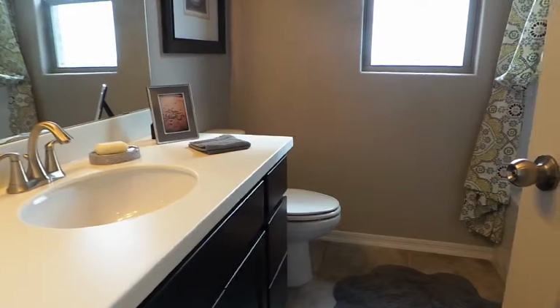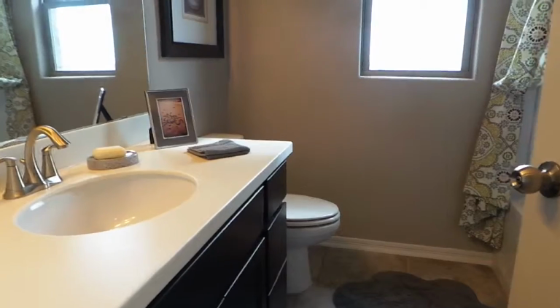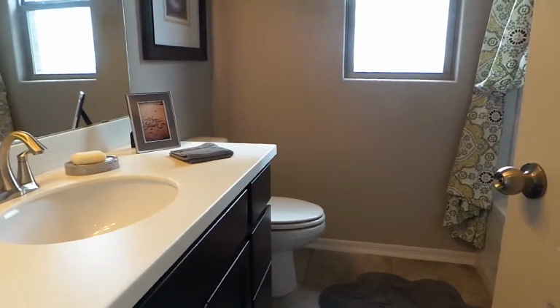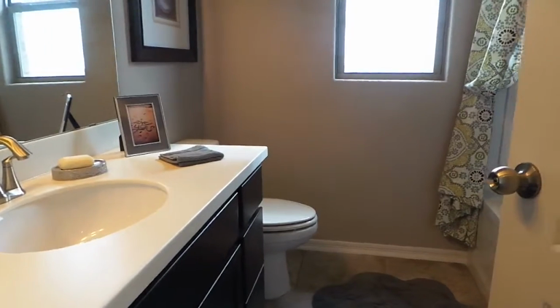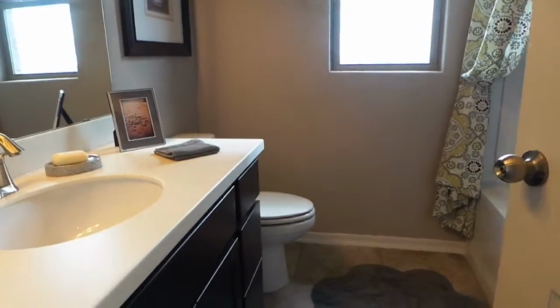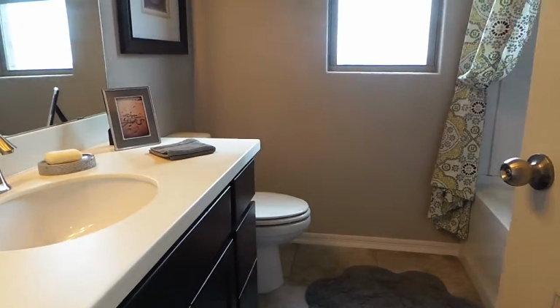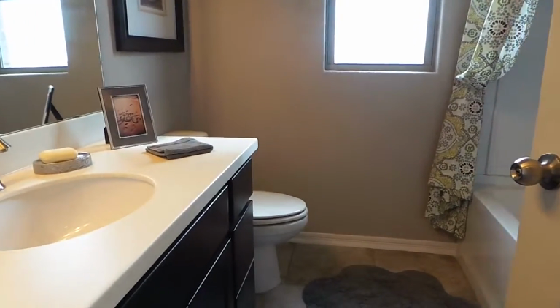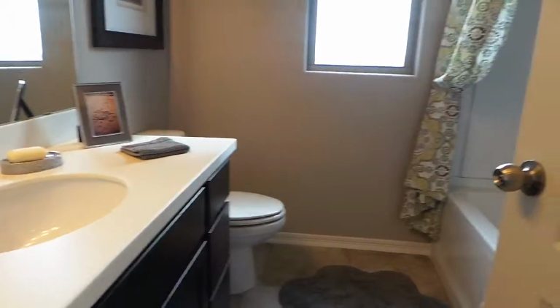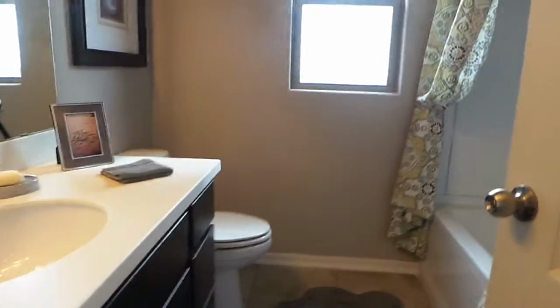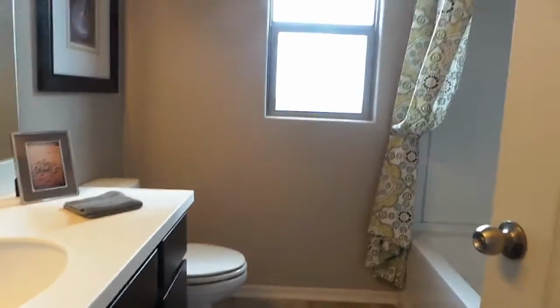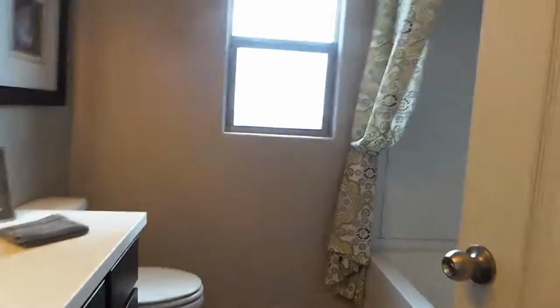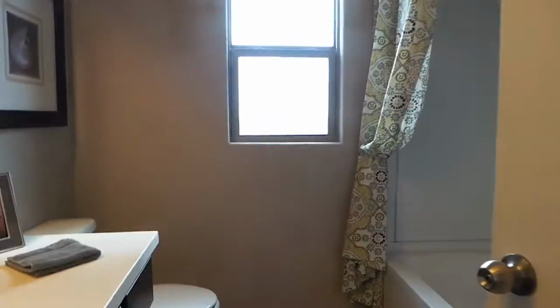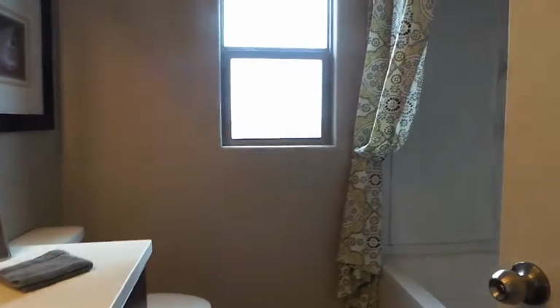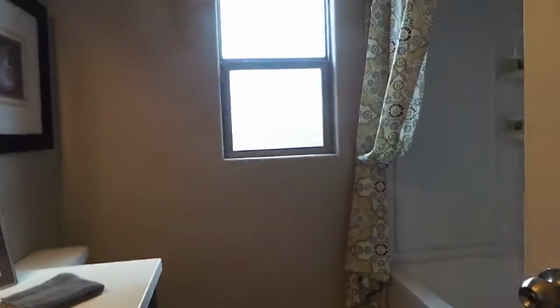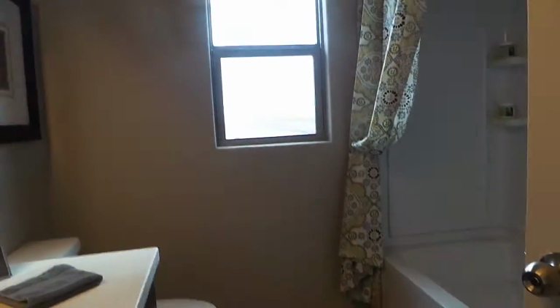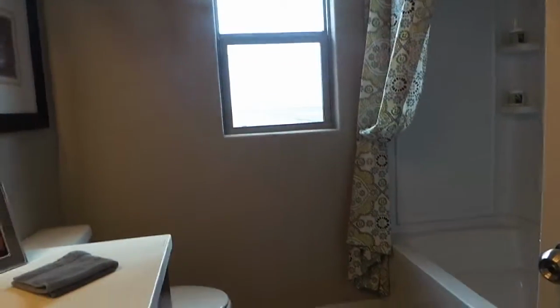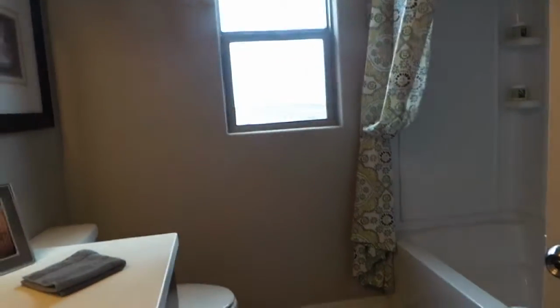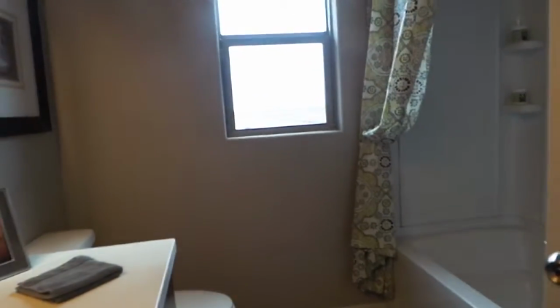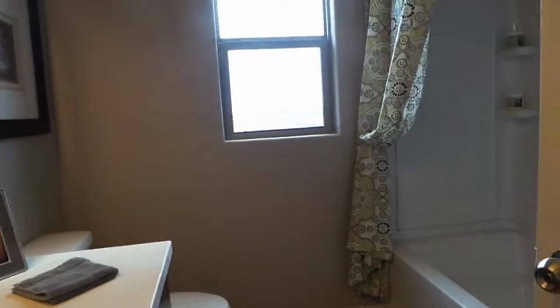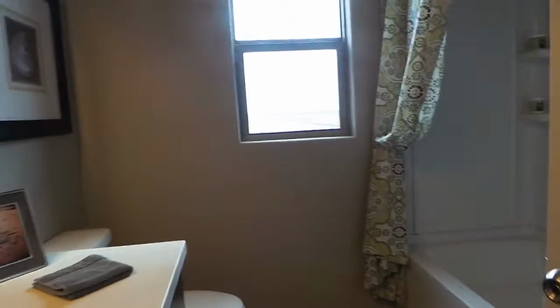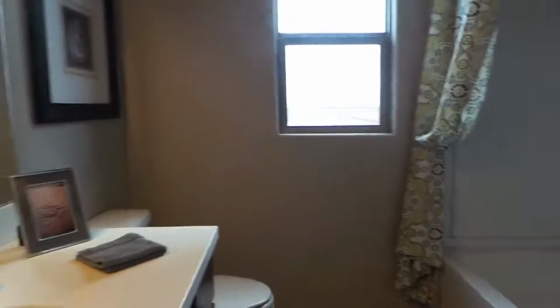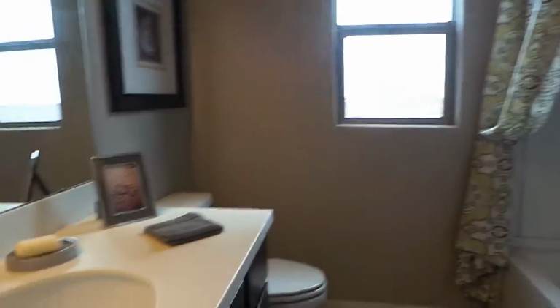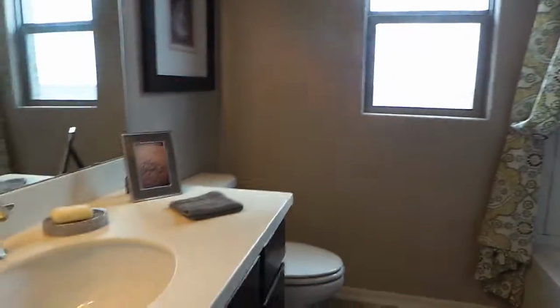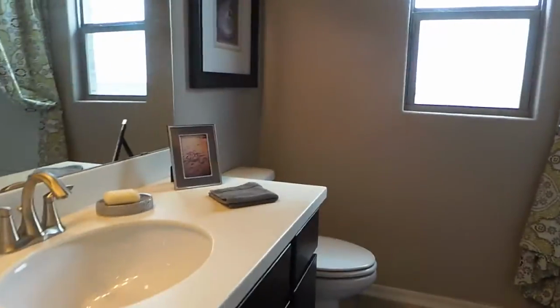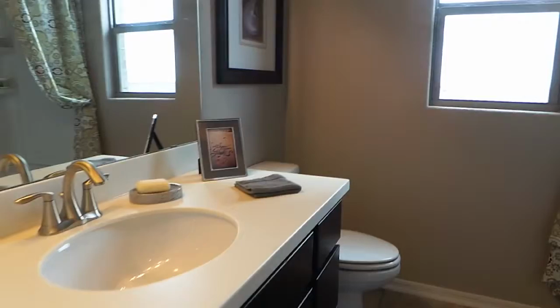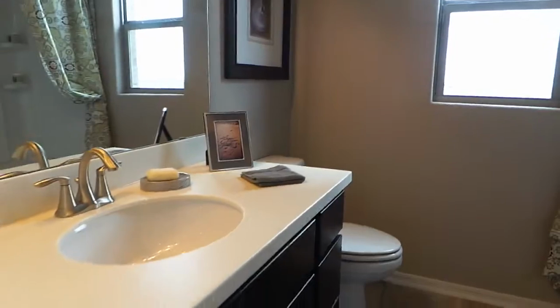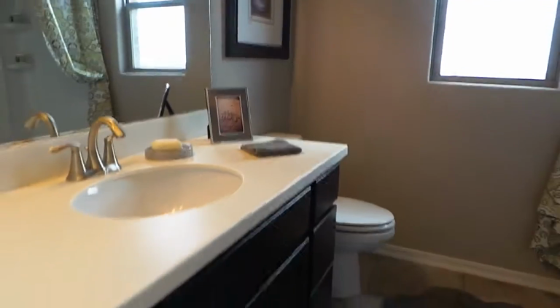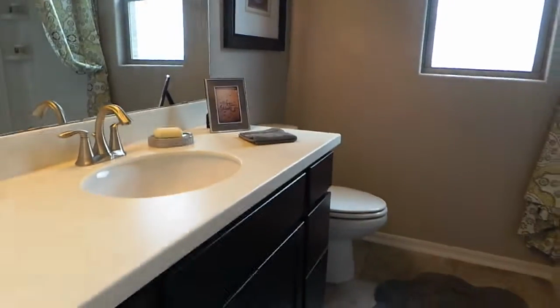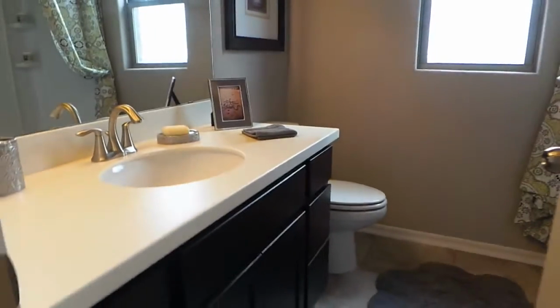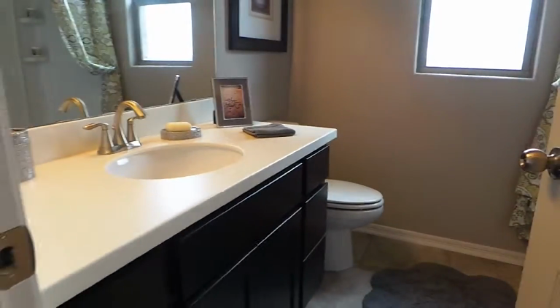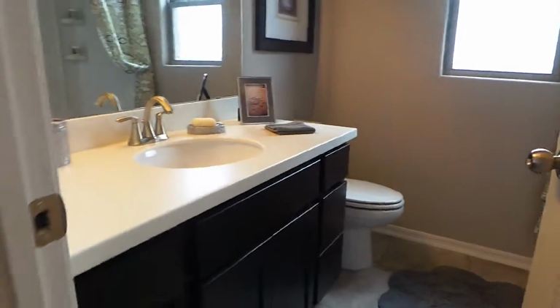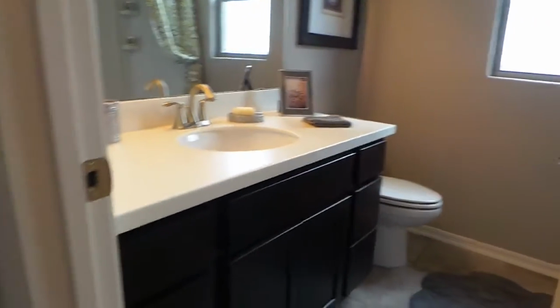So you'll see your third bathroom. It's got a single sink and then another shower, very similar to the one we saw downstairs.